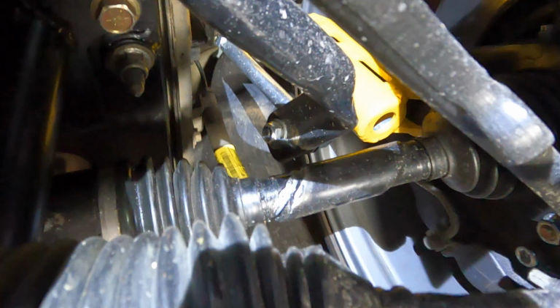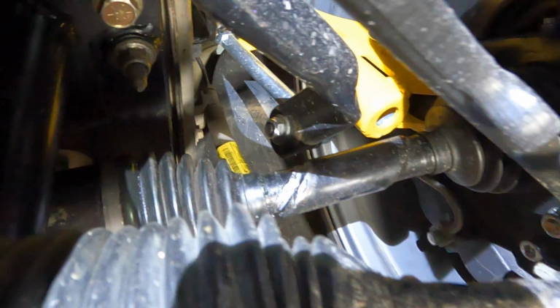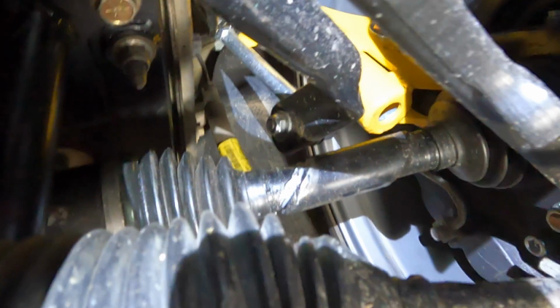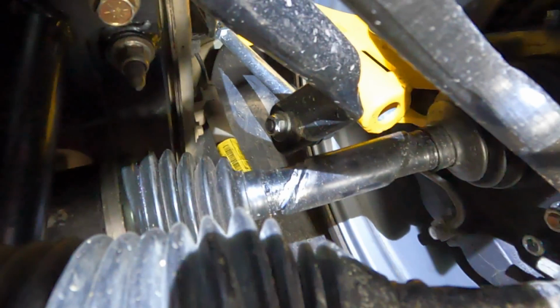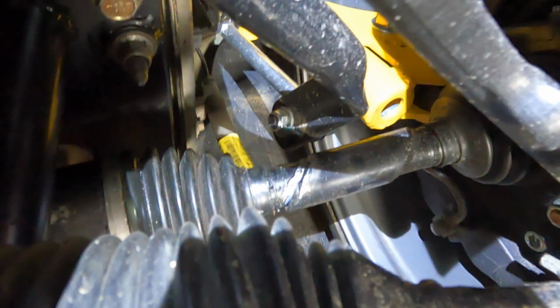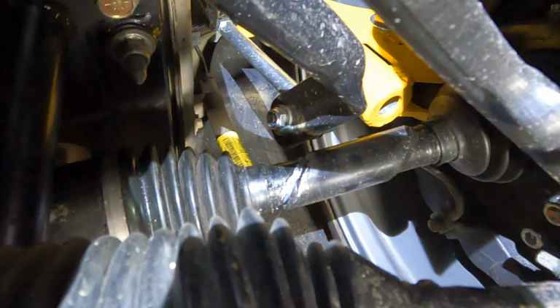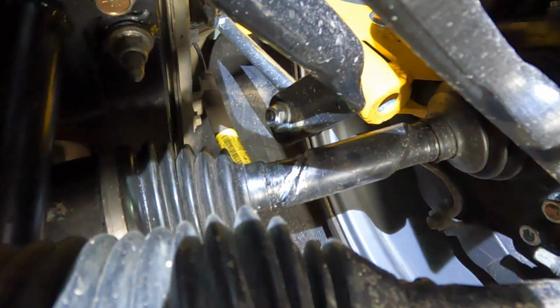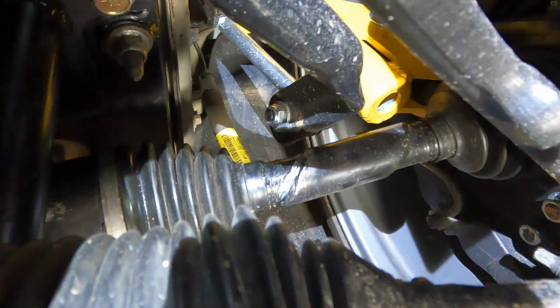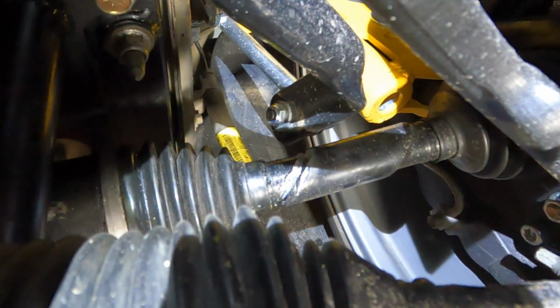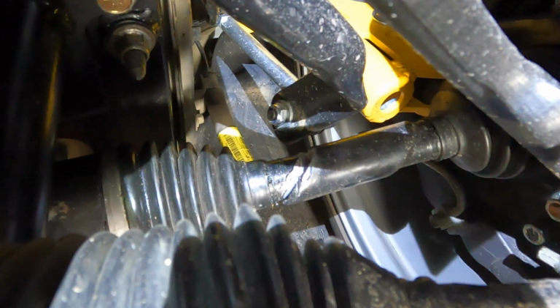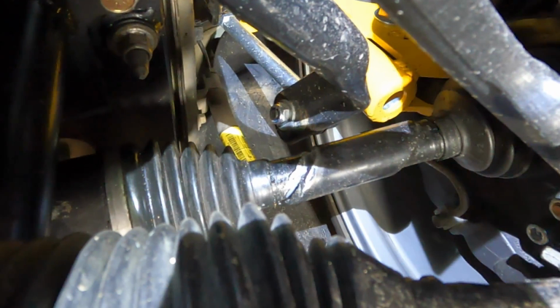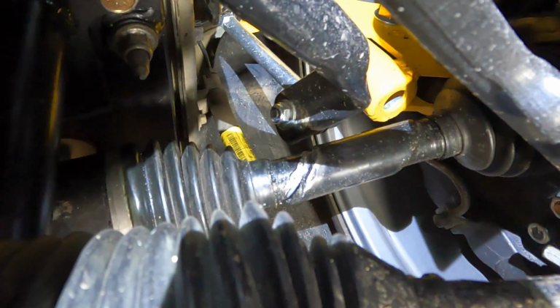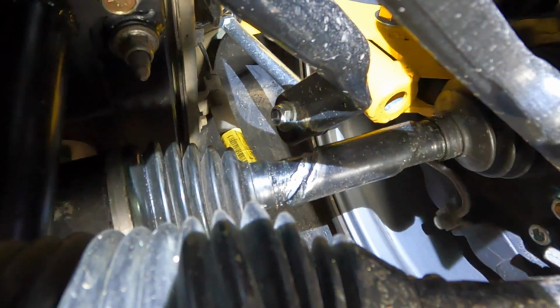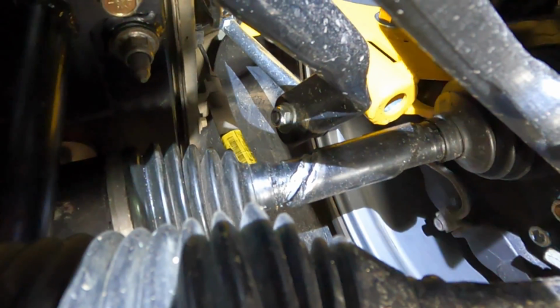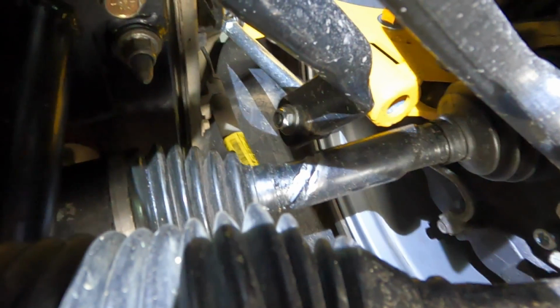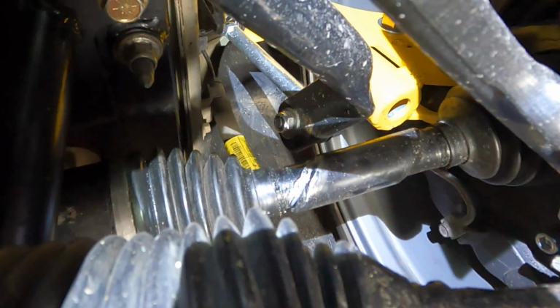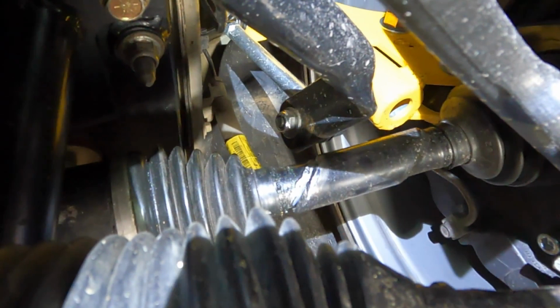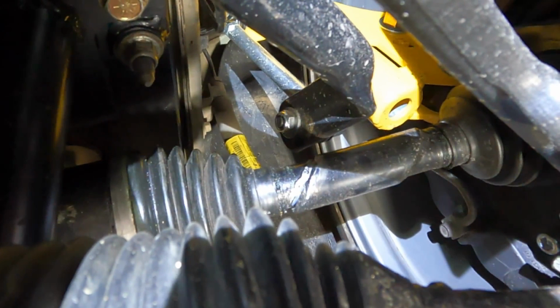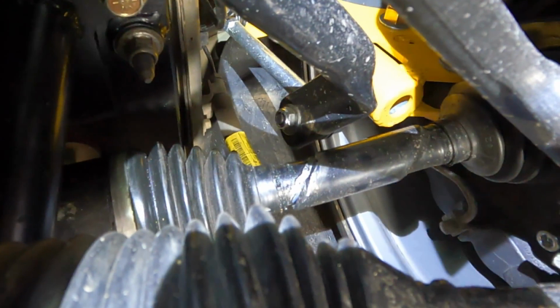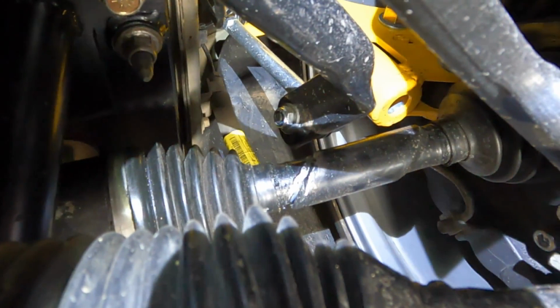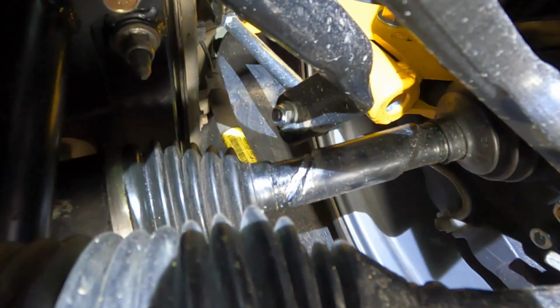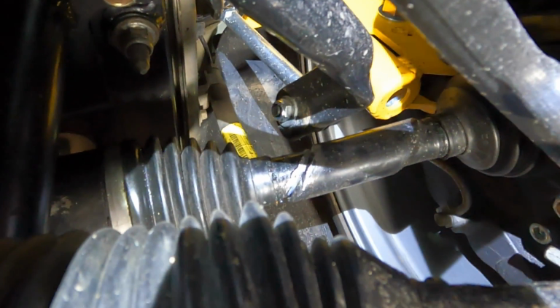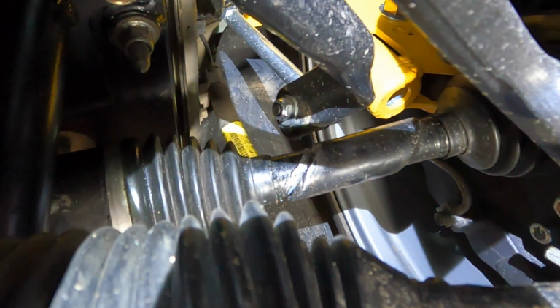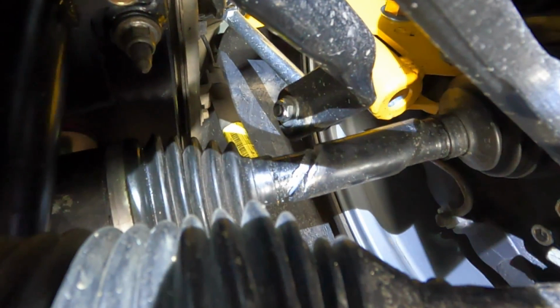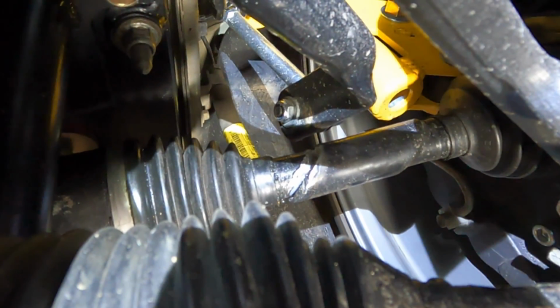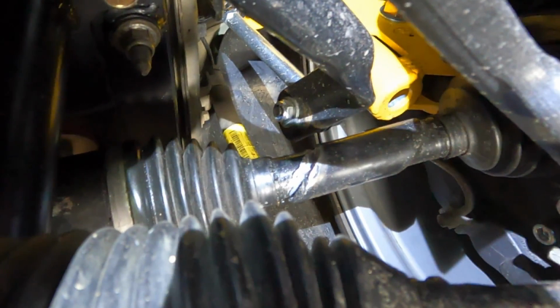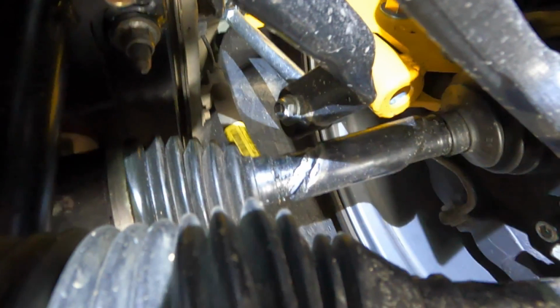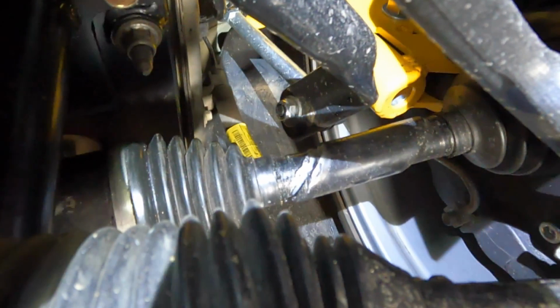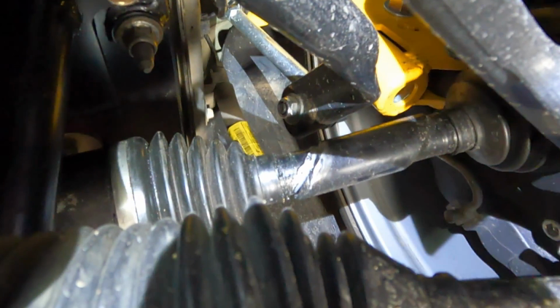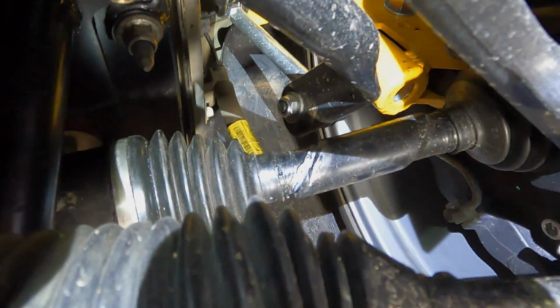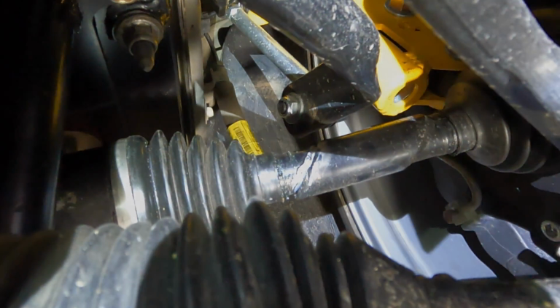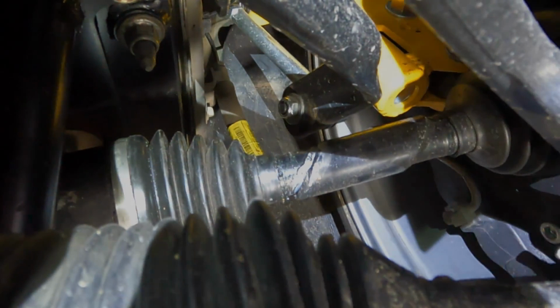Is that a broken CV axle? I guess the internet was right.